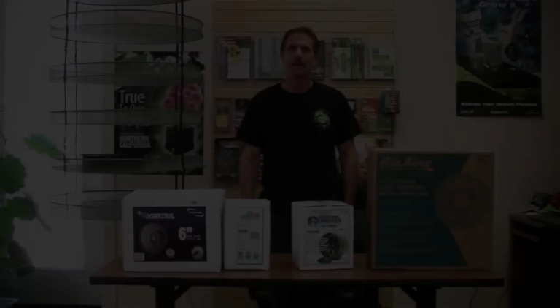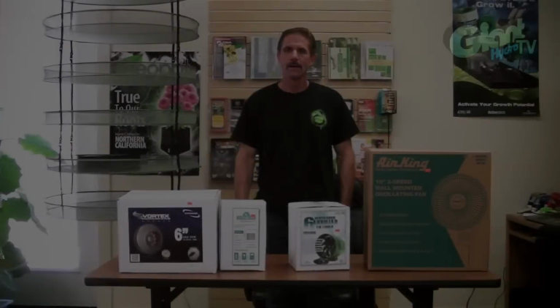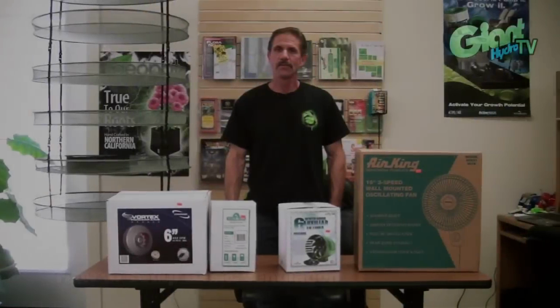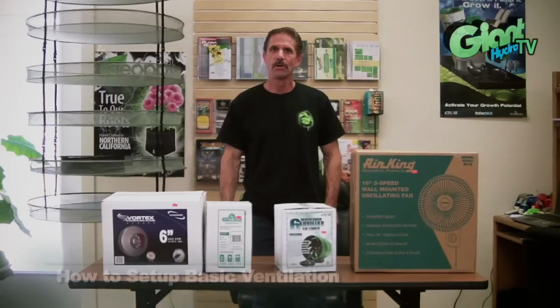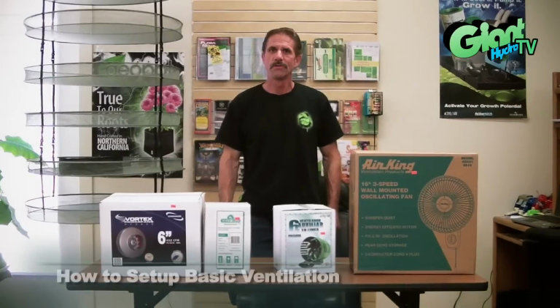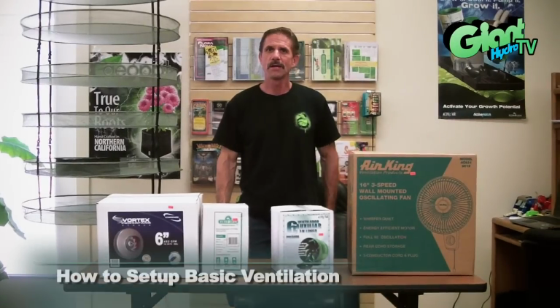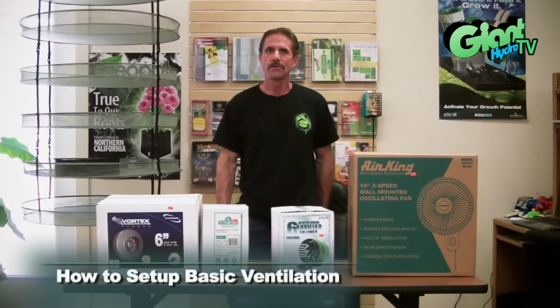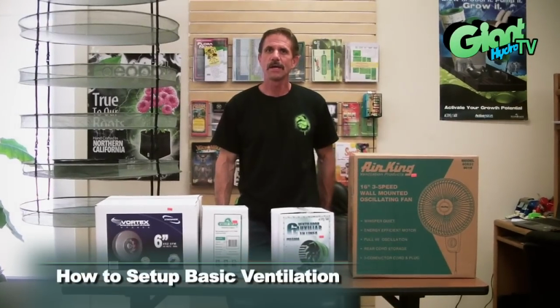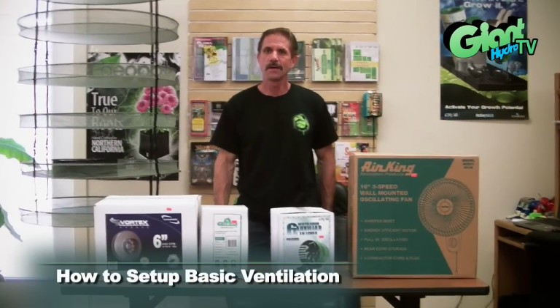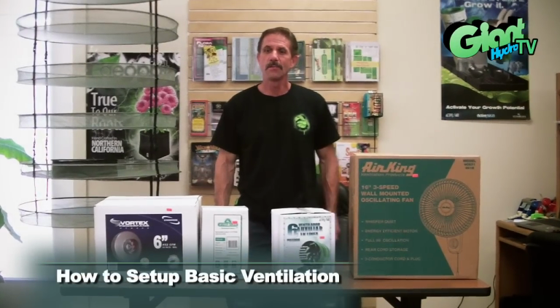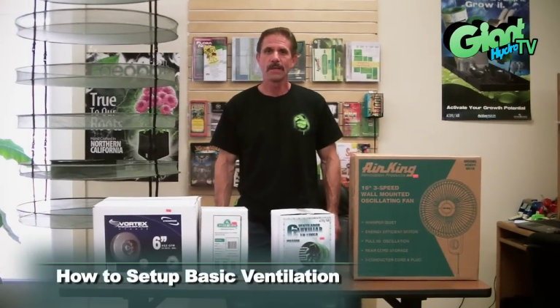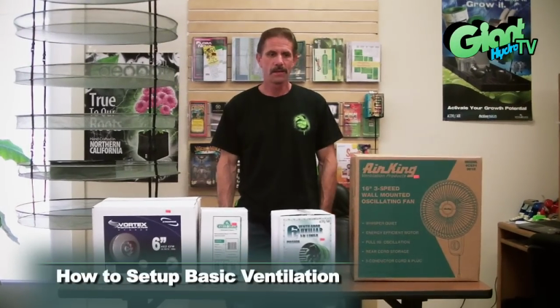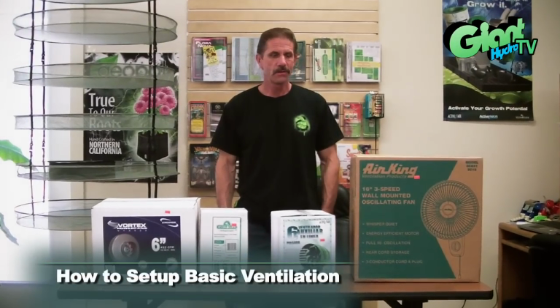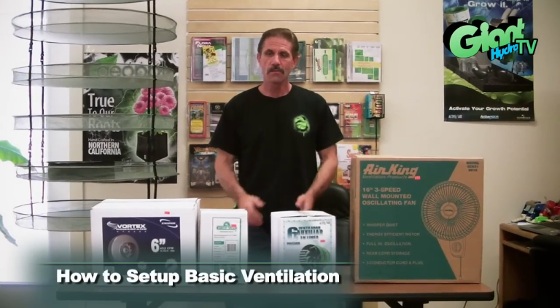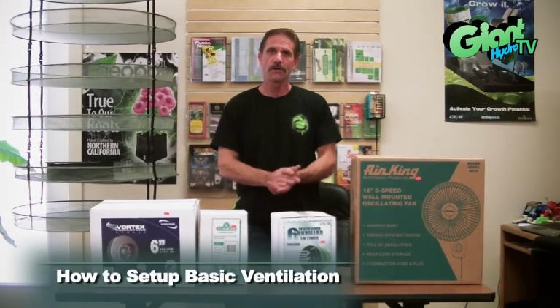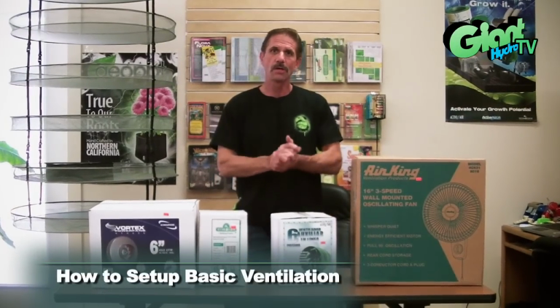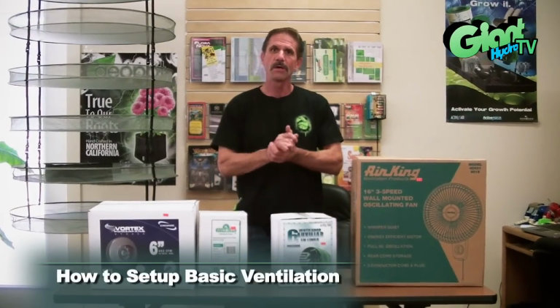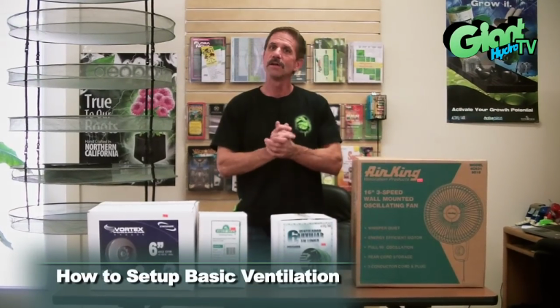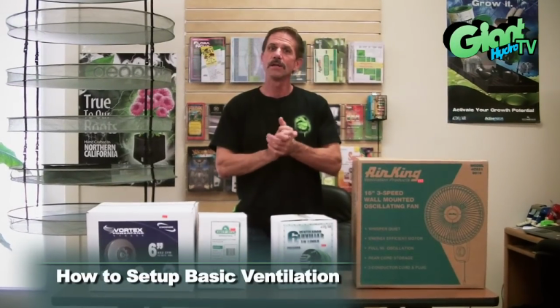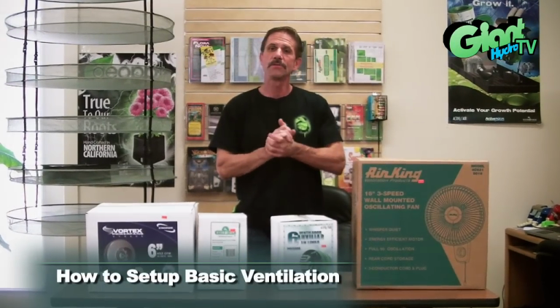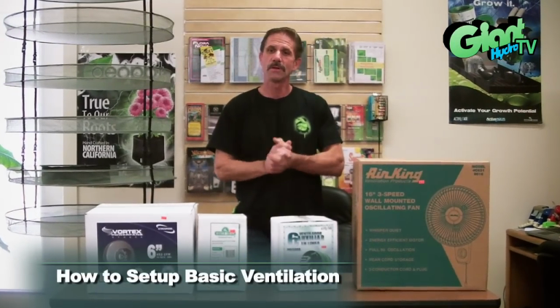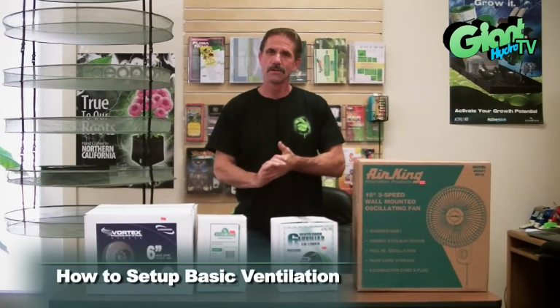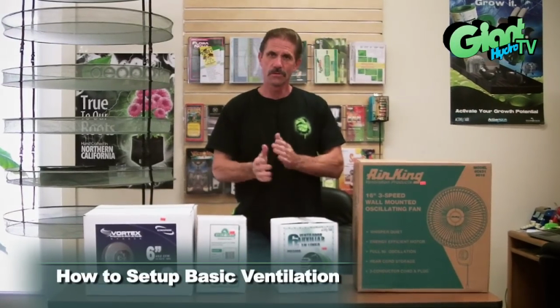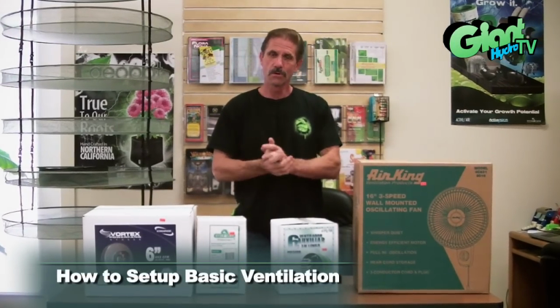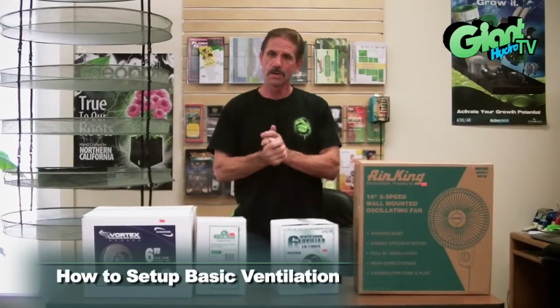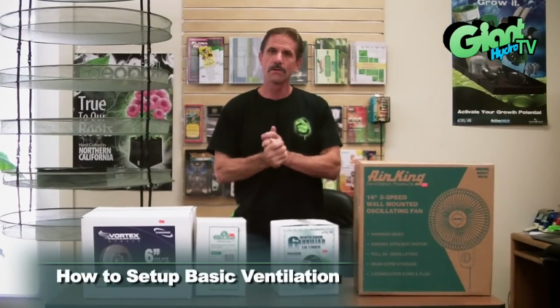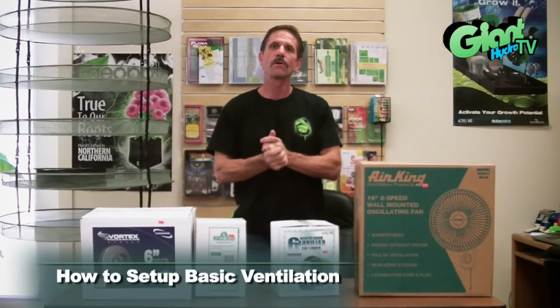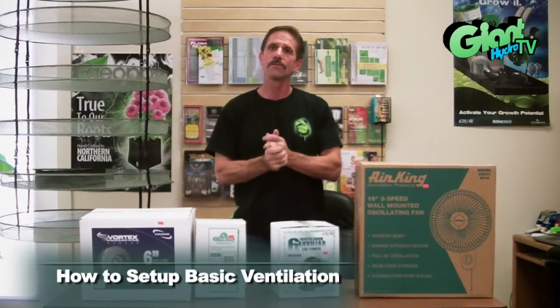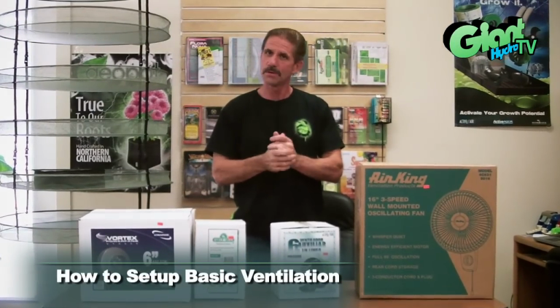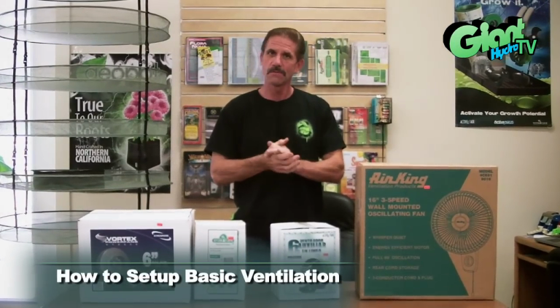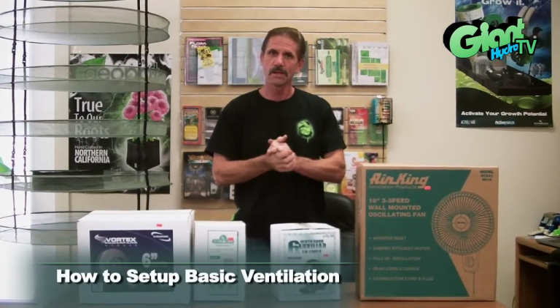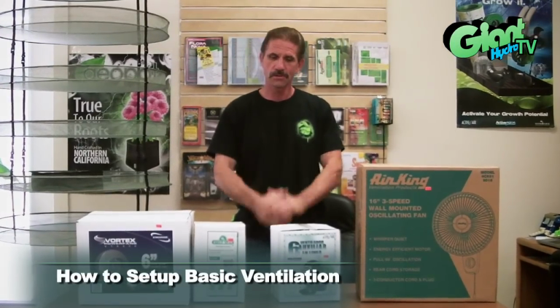Hi, it's Bill with GiantHydro.com, and today we're going to talk about ventilation. So if you're growing indoors, you need ventilation.